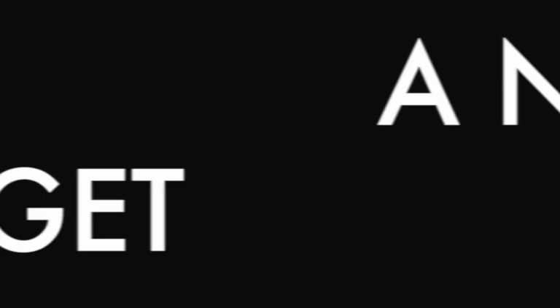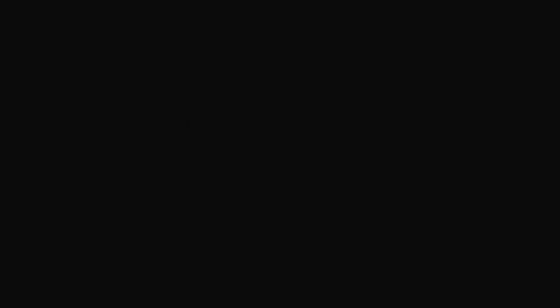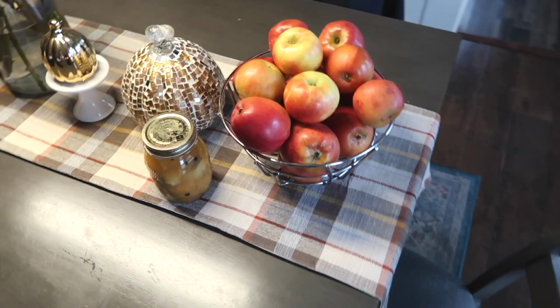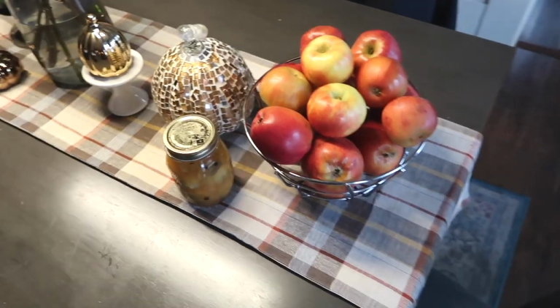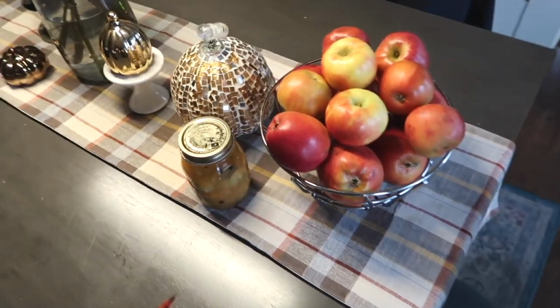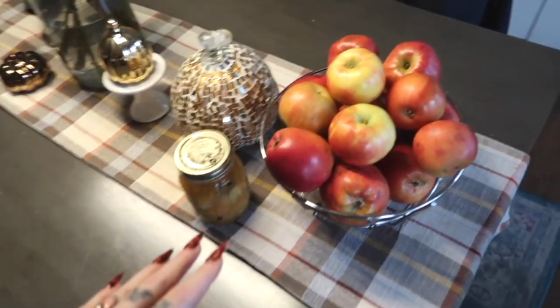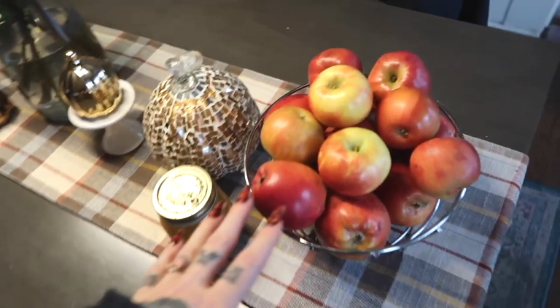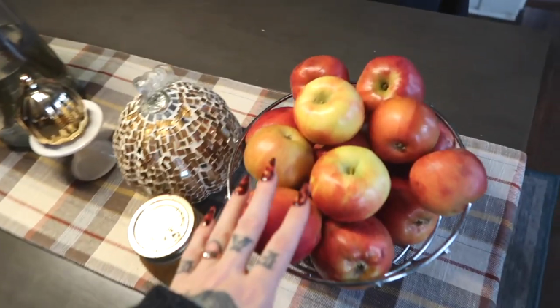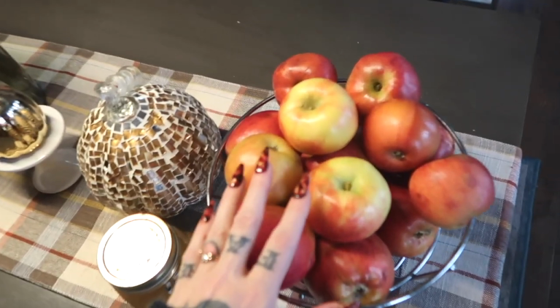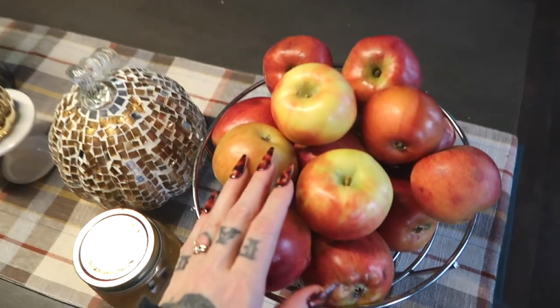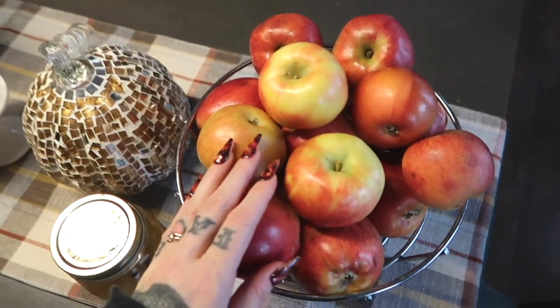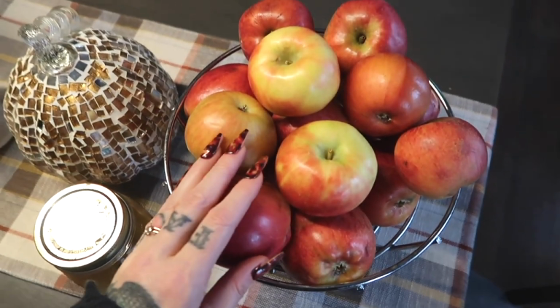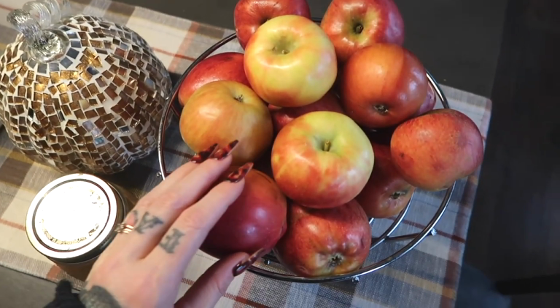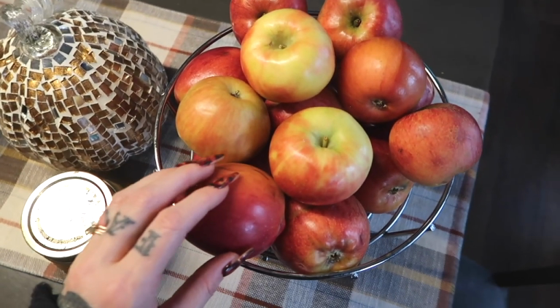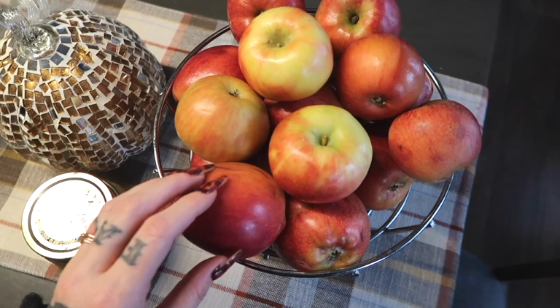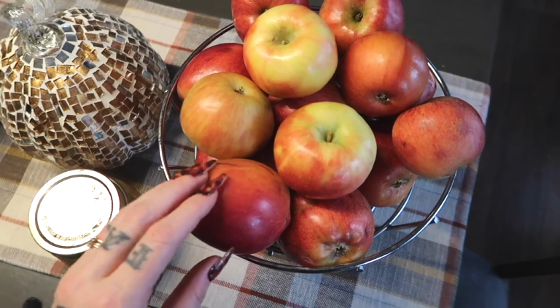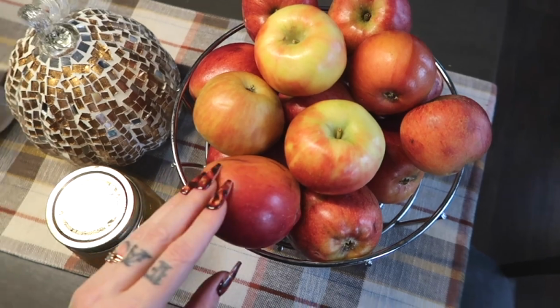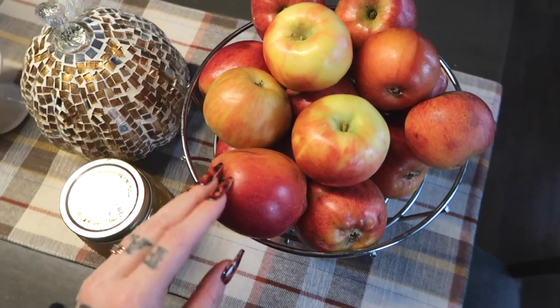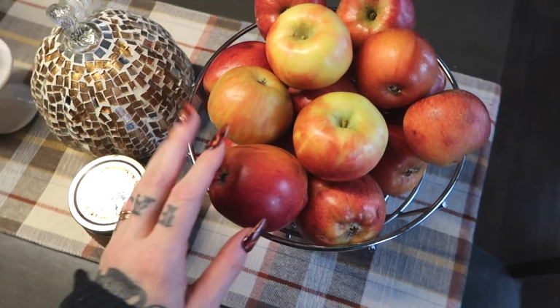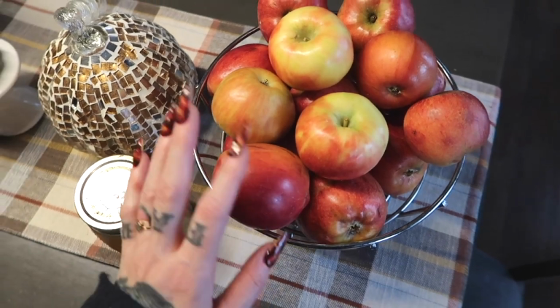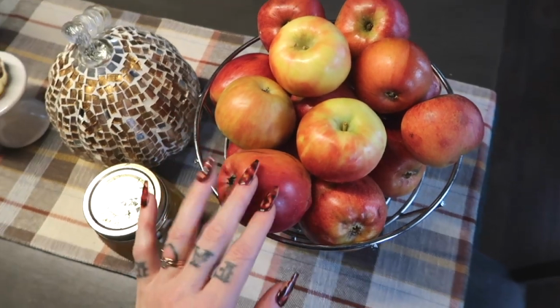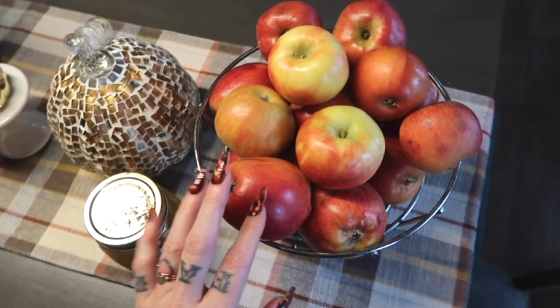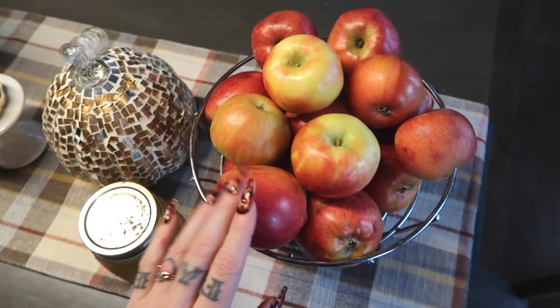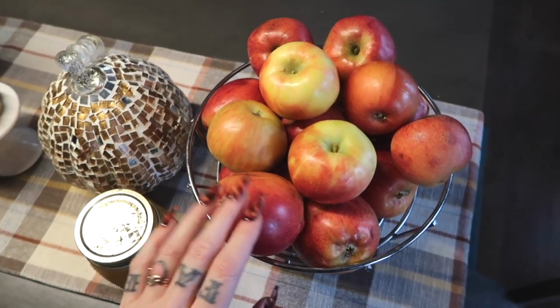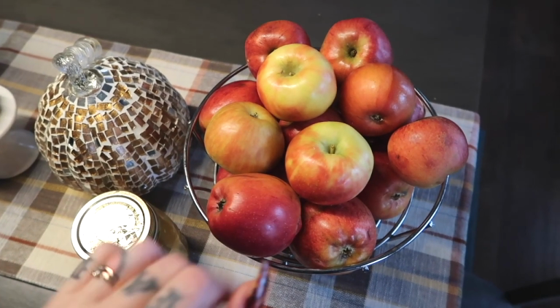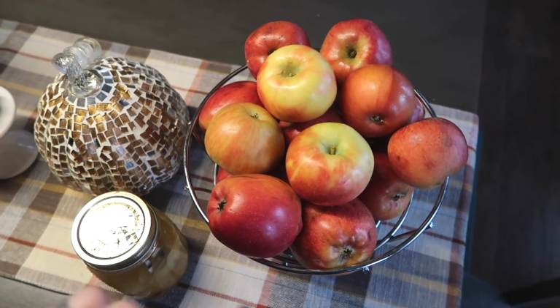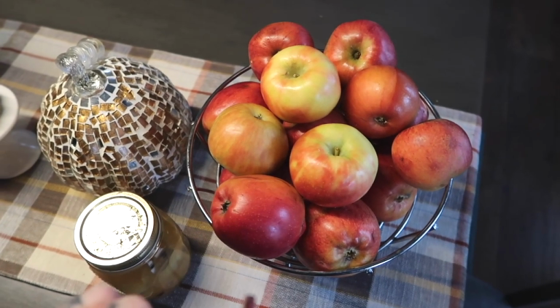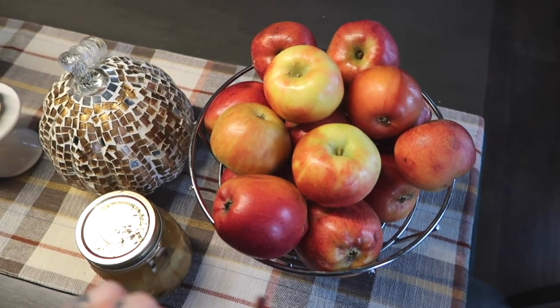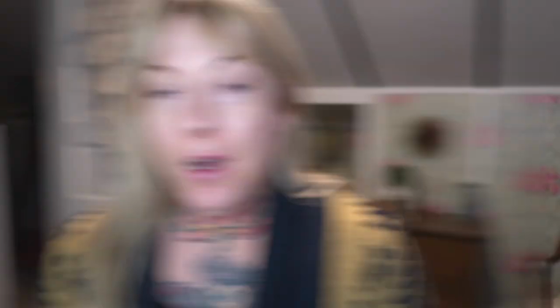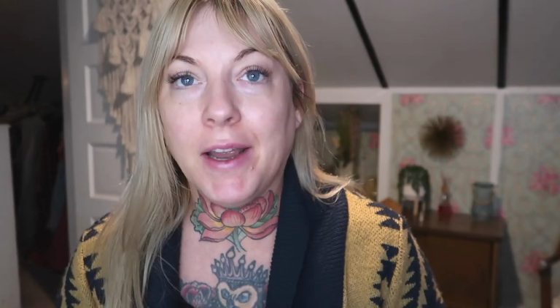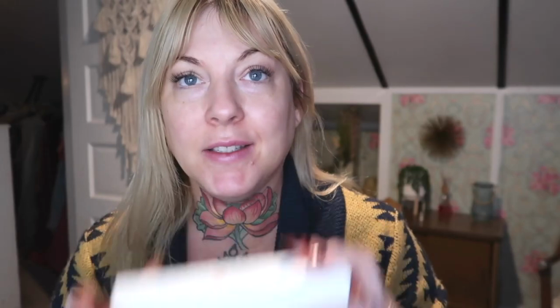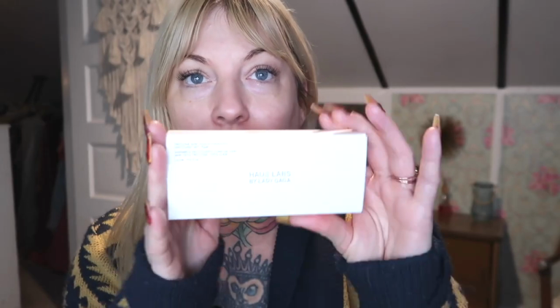Here are the apples that Jerome gave me — I can't wait to make apple butter with them.